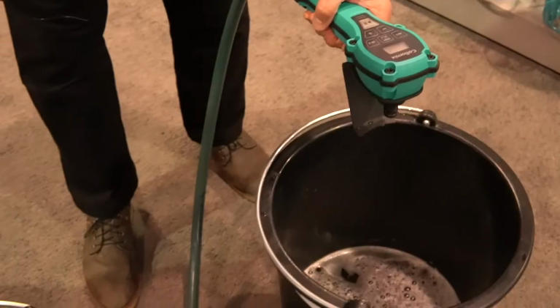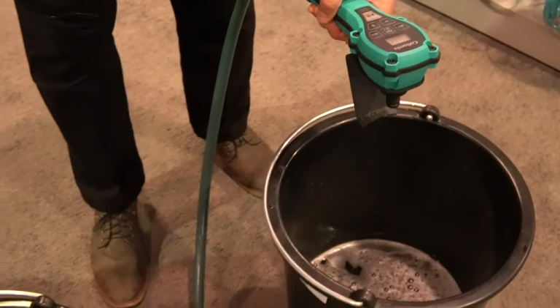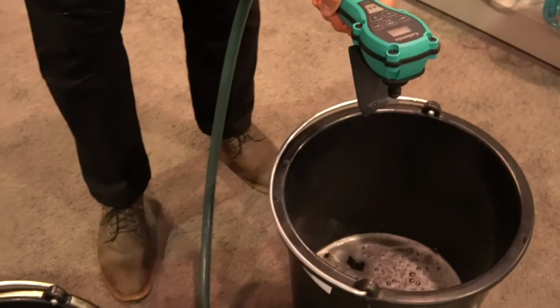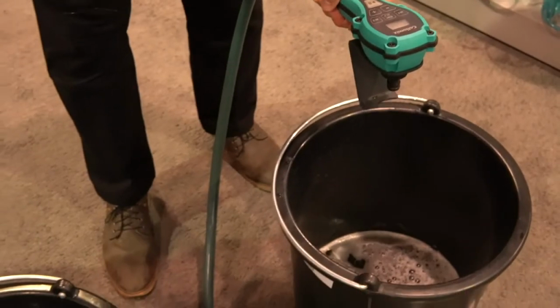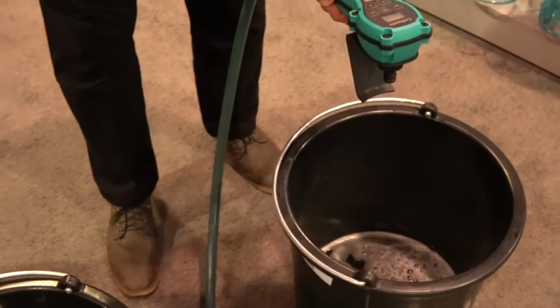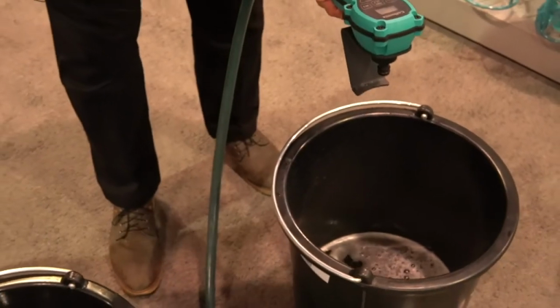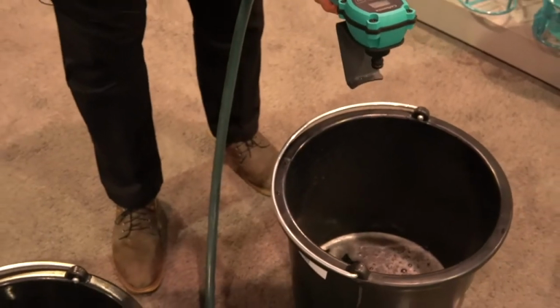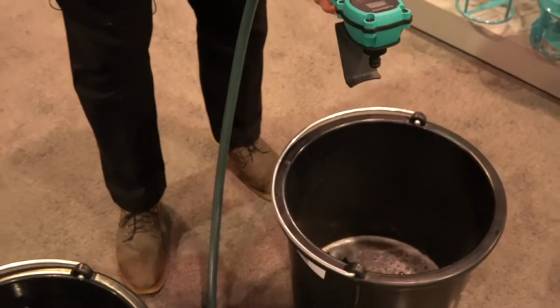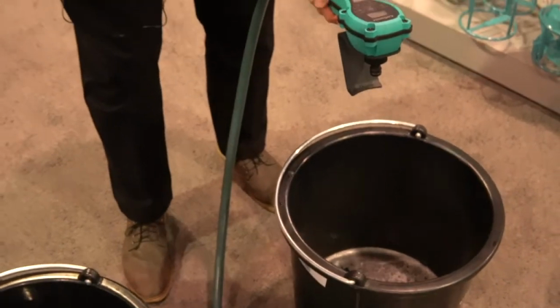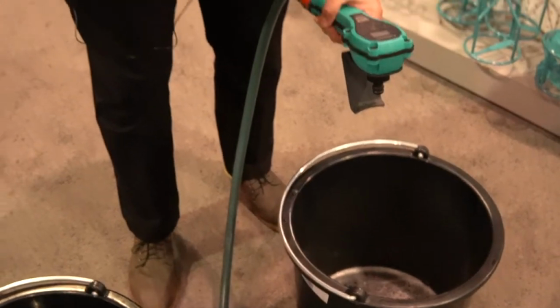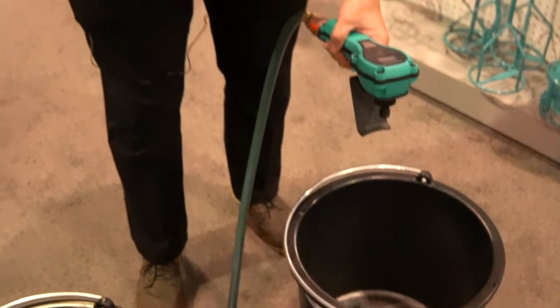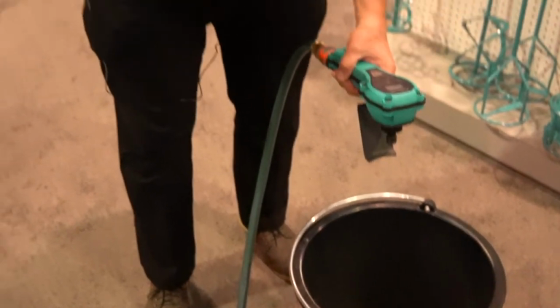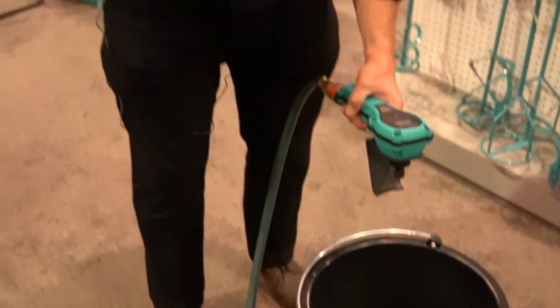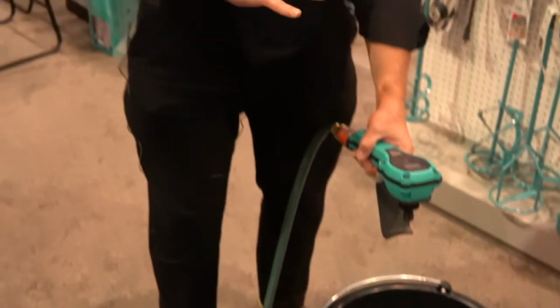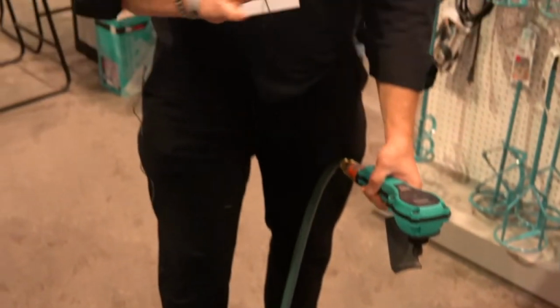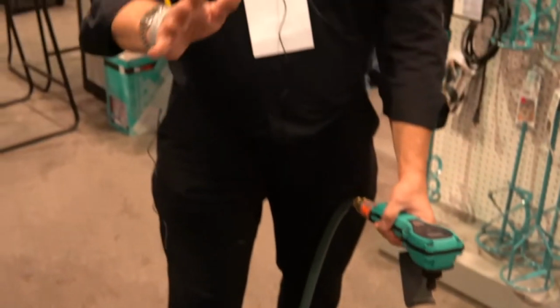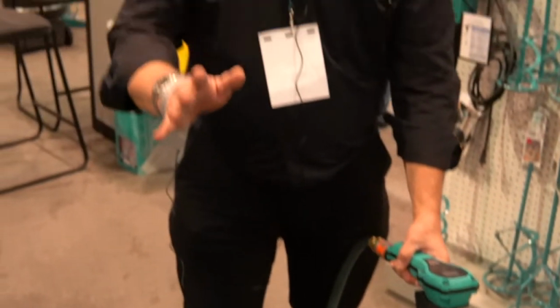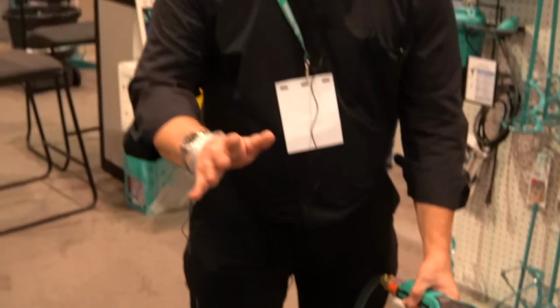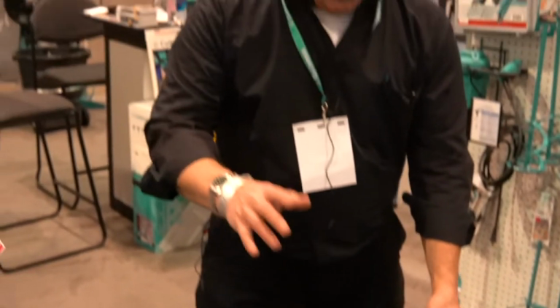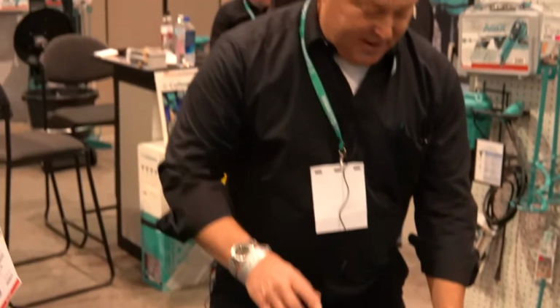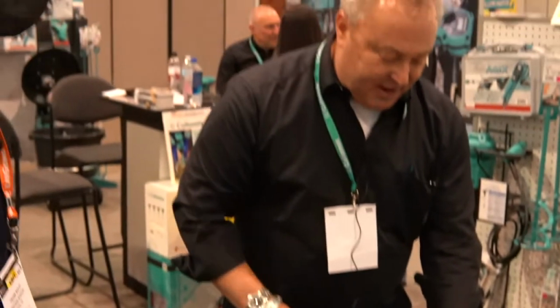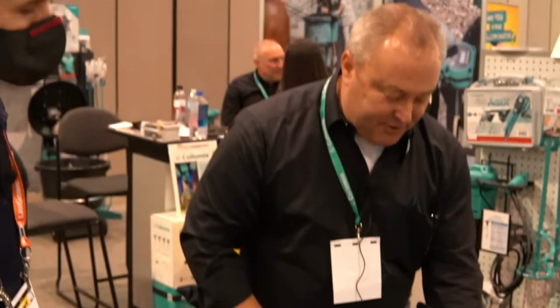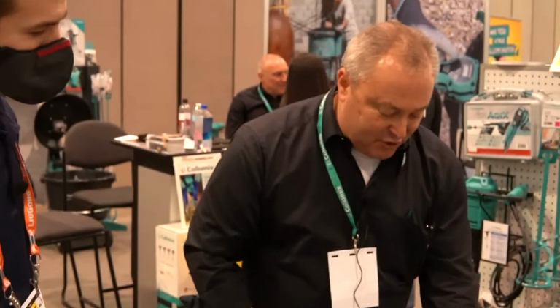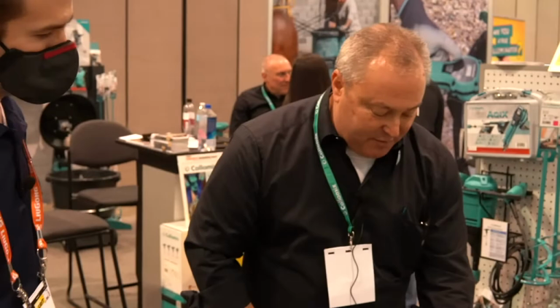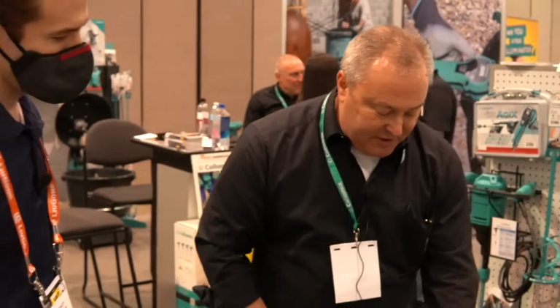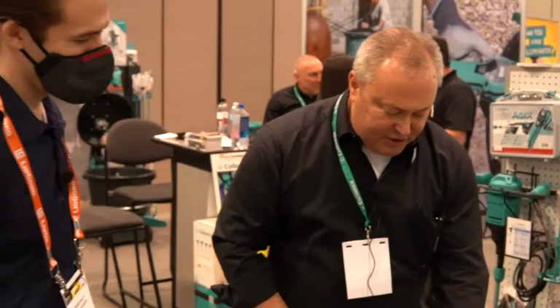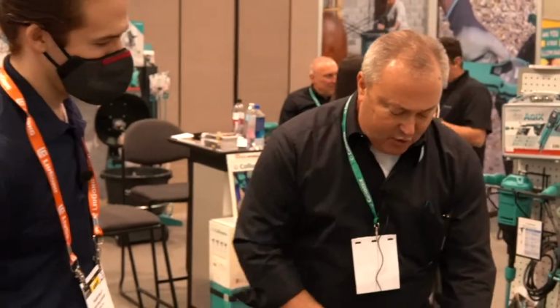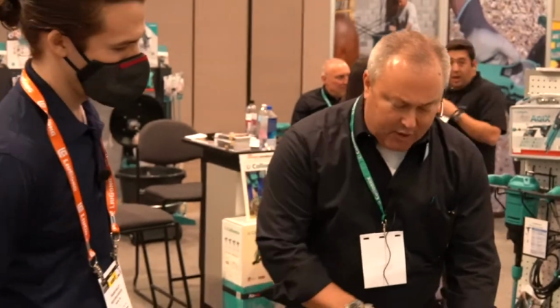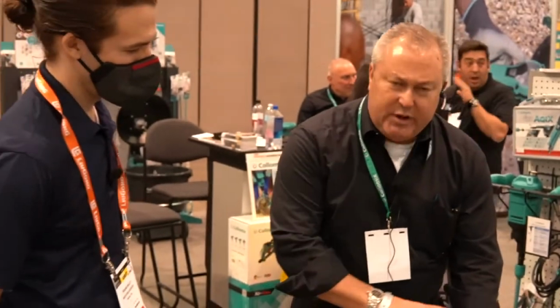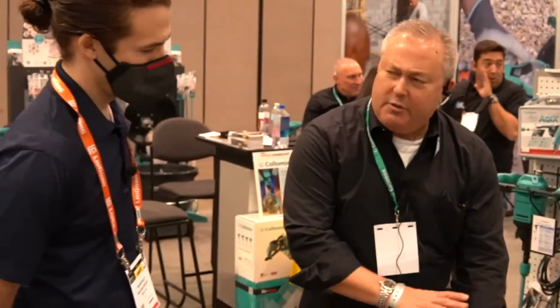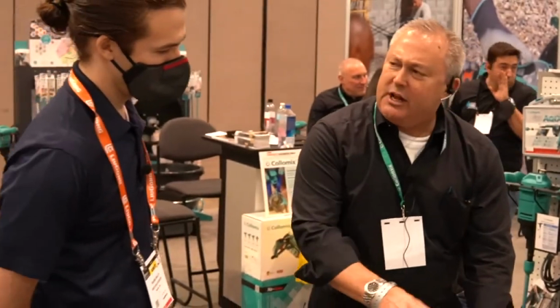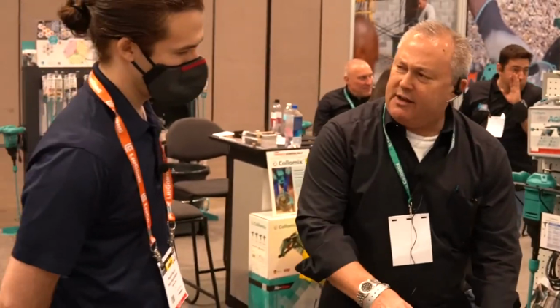For an in-depth review on the Aquix, check out our video in the top right corner where we review it in detail.